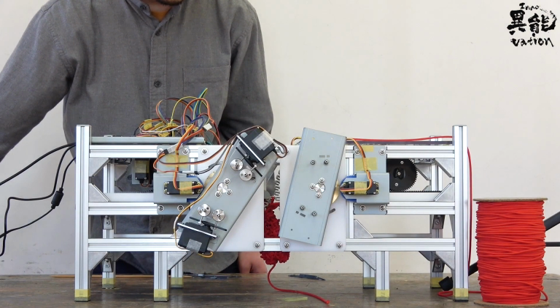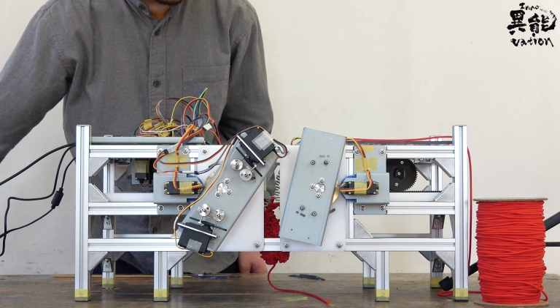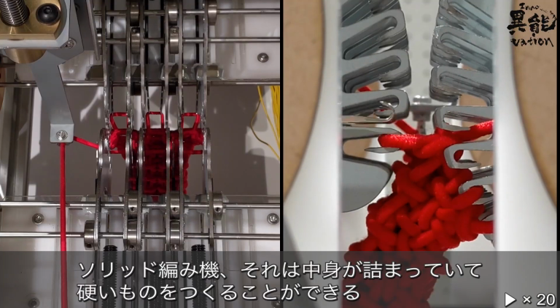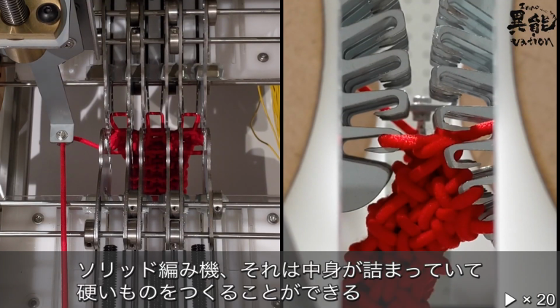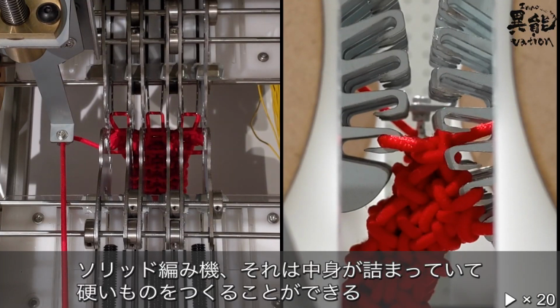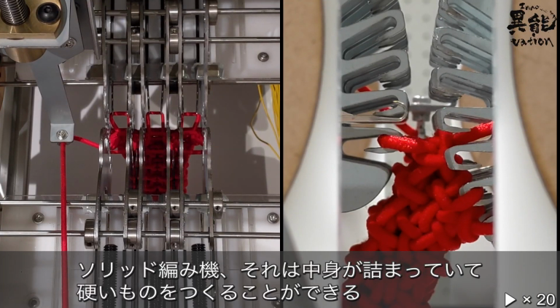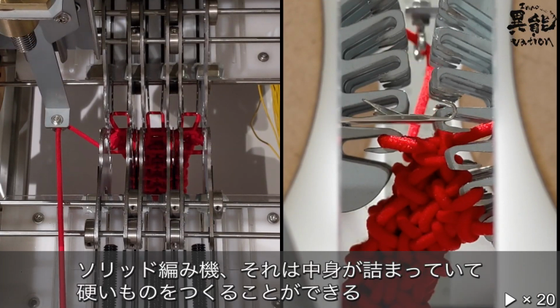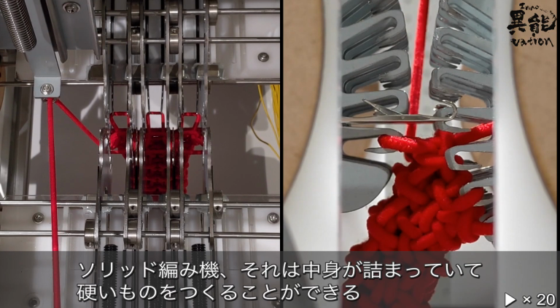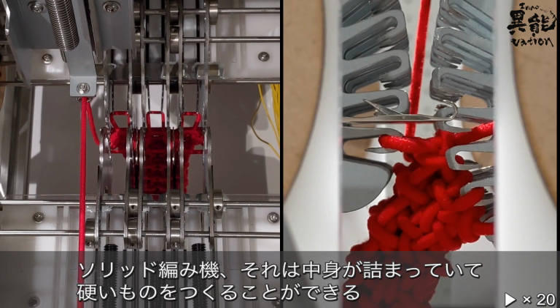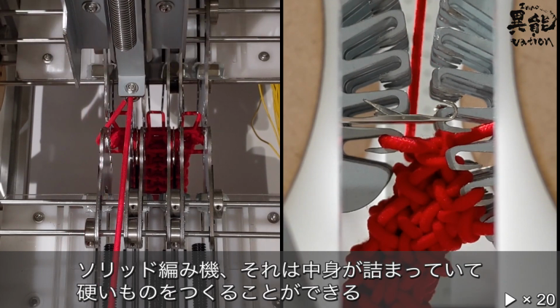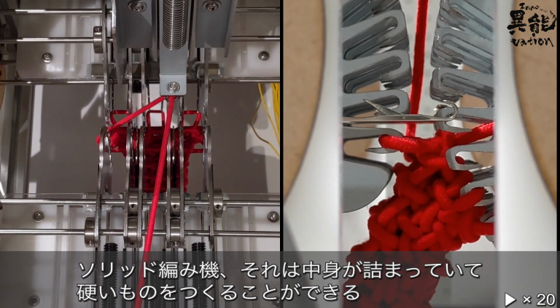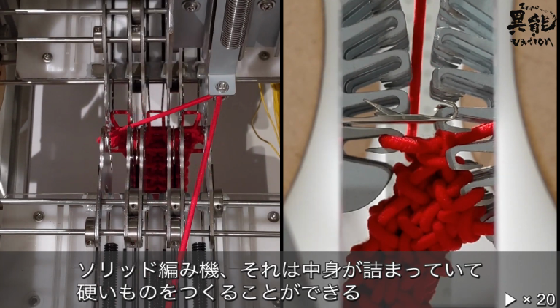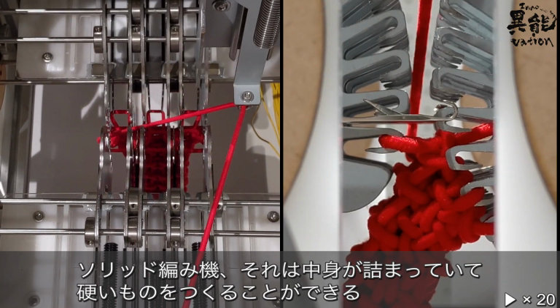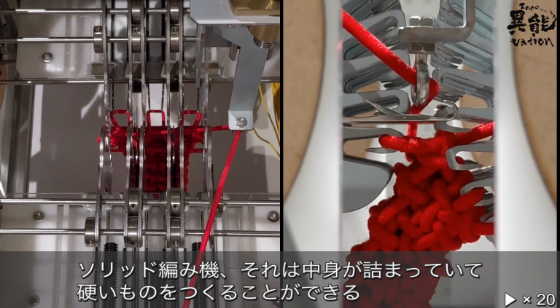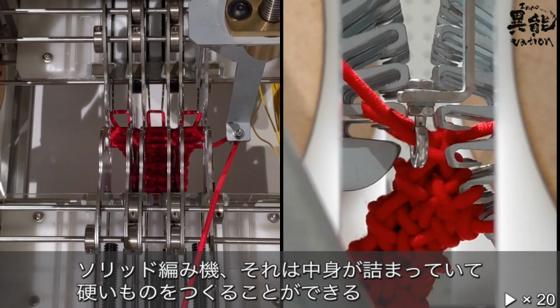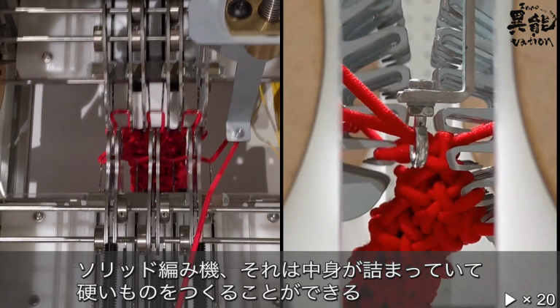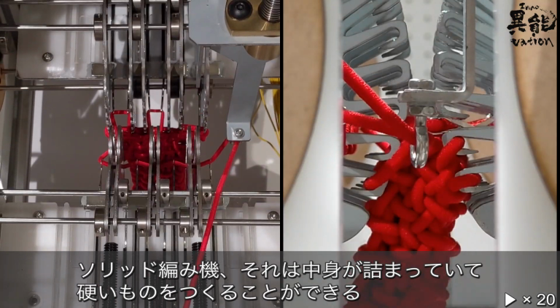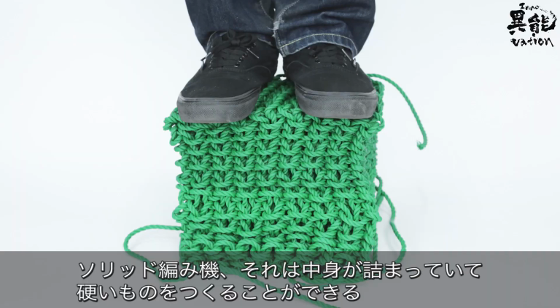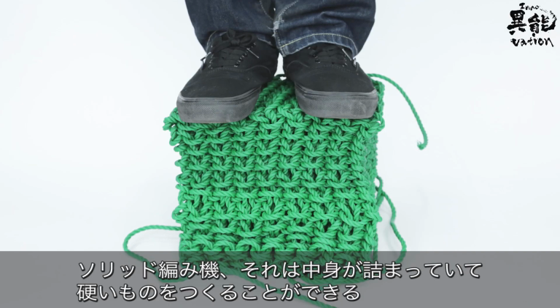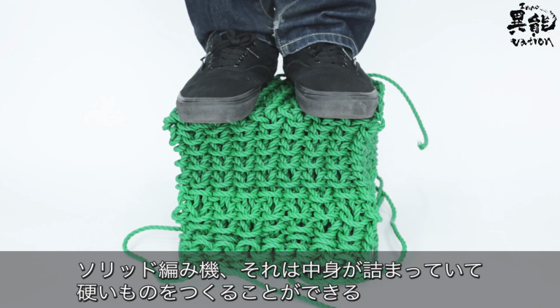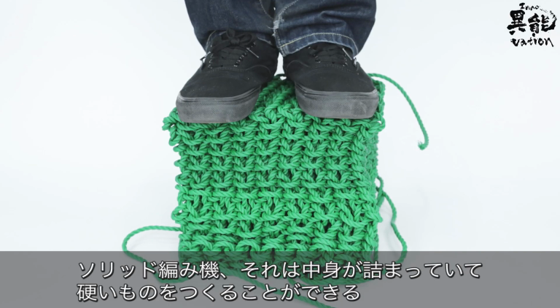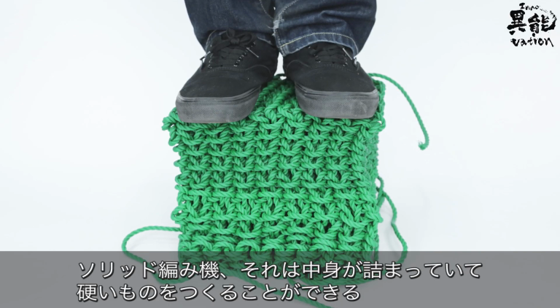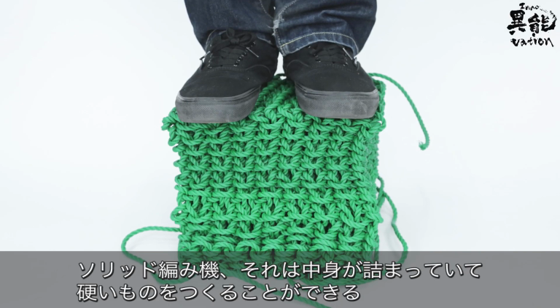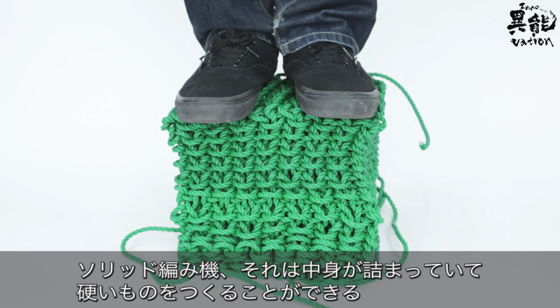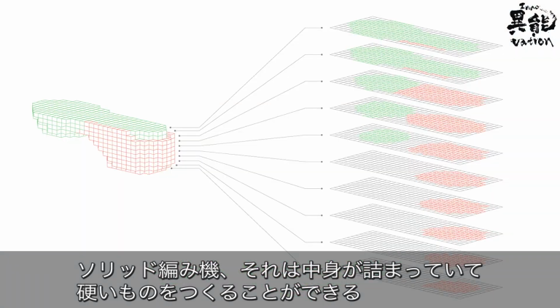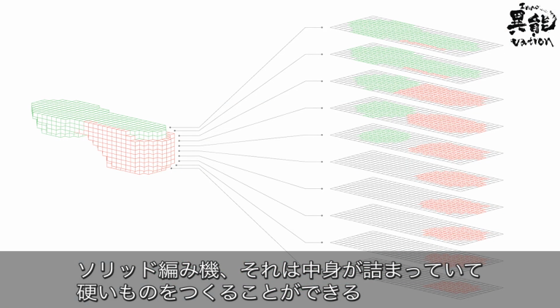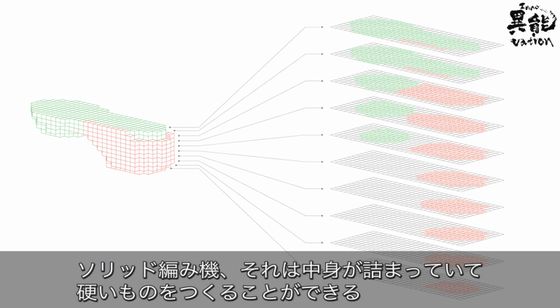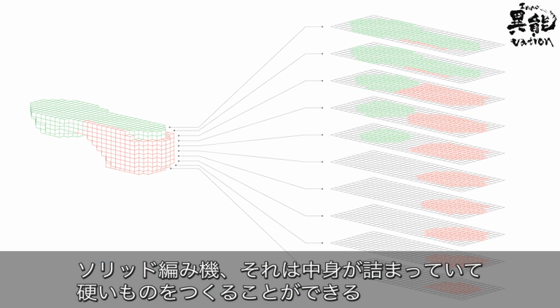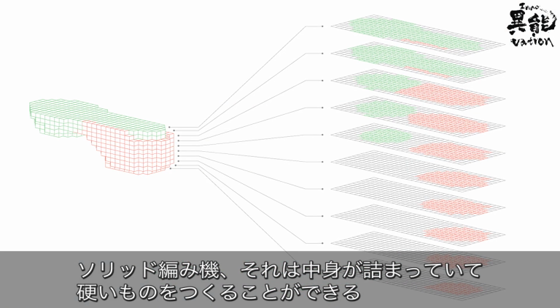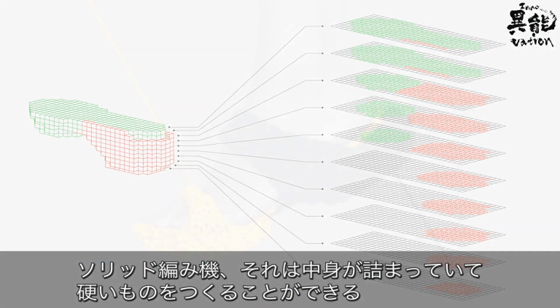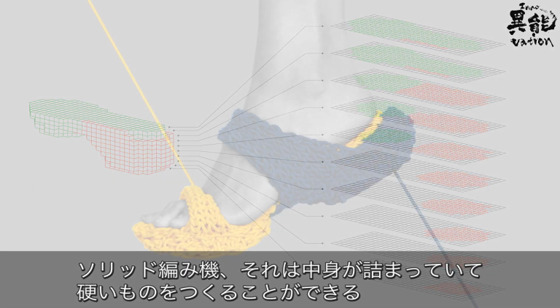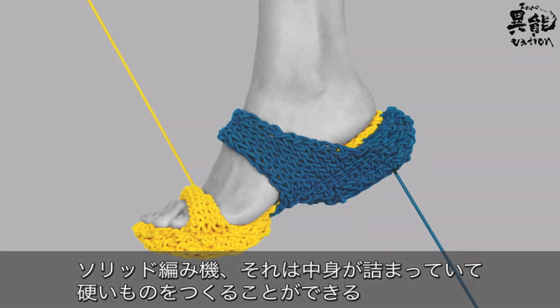The solid knitting machine uses its intricate design to knit and create objects with solid interiors.